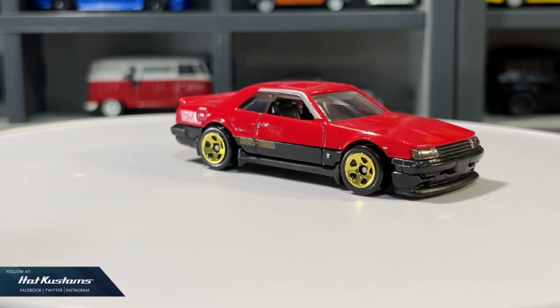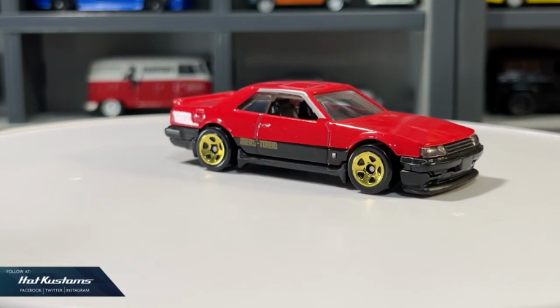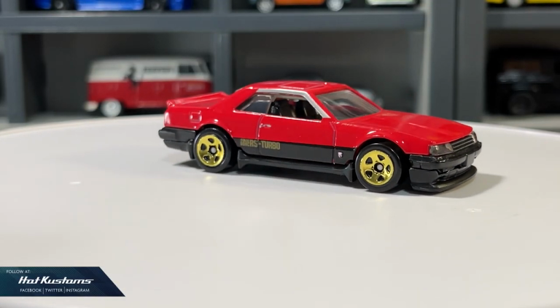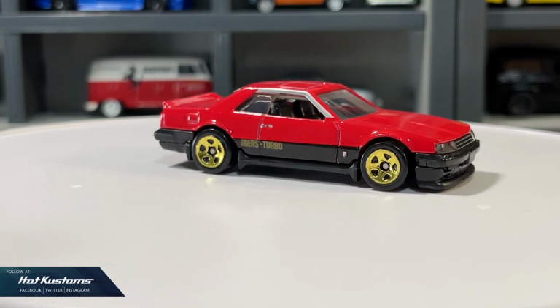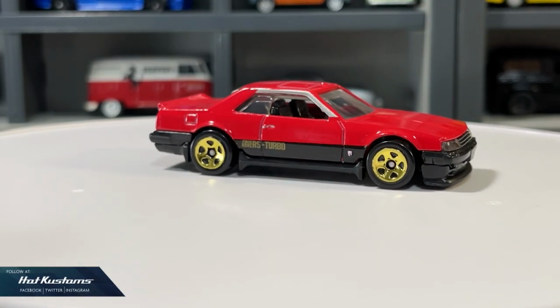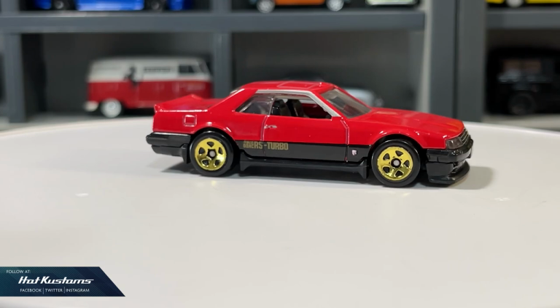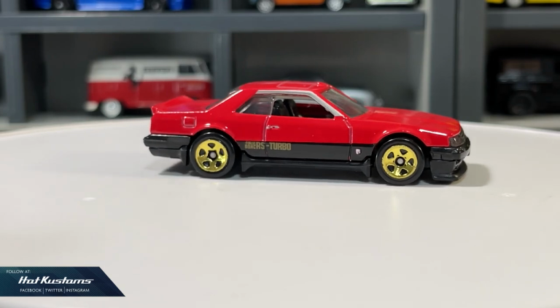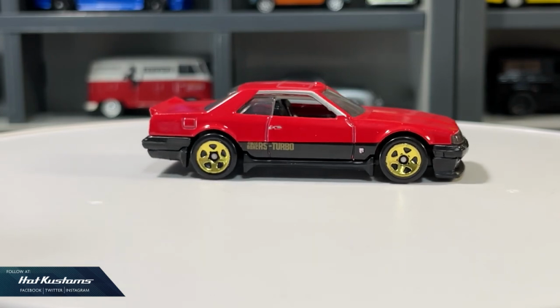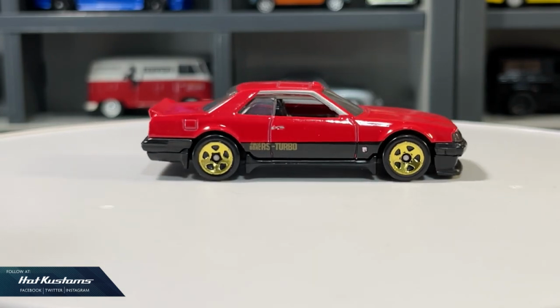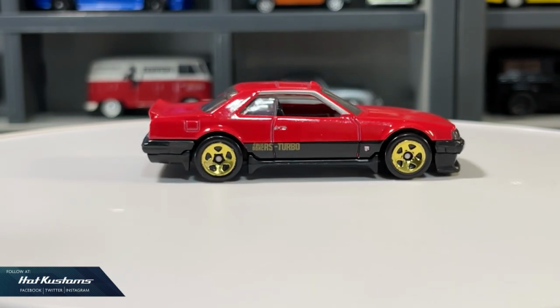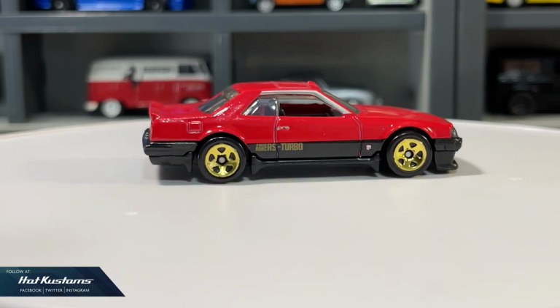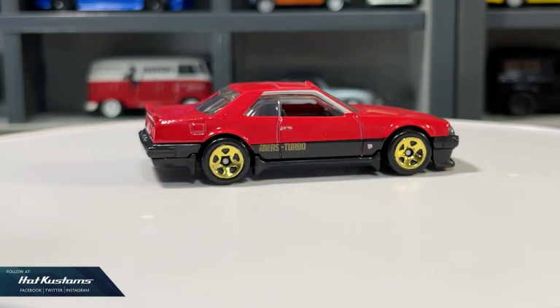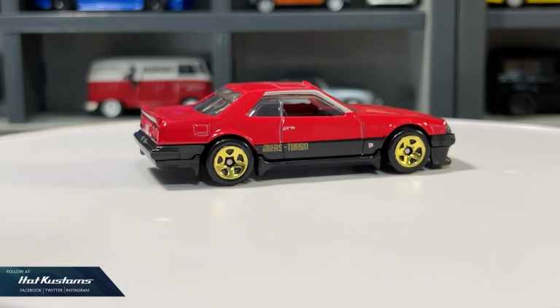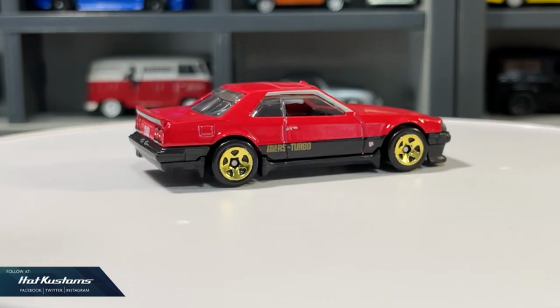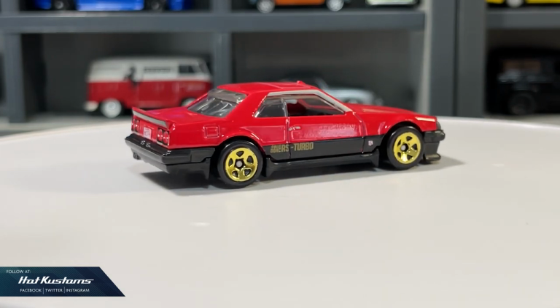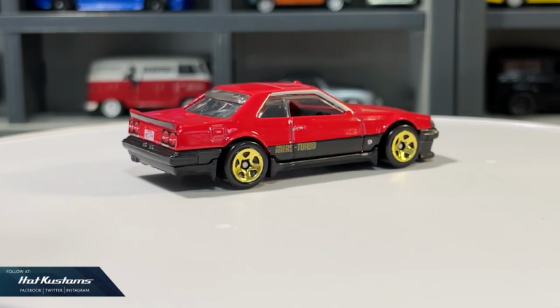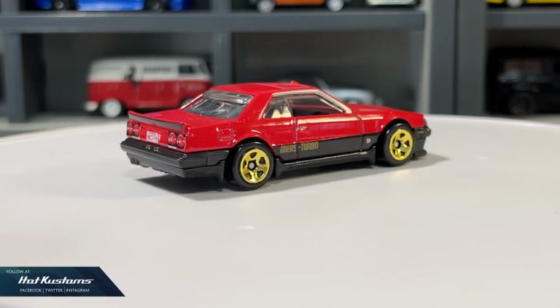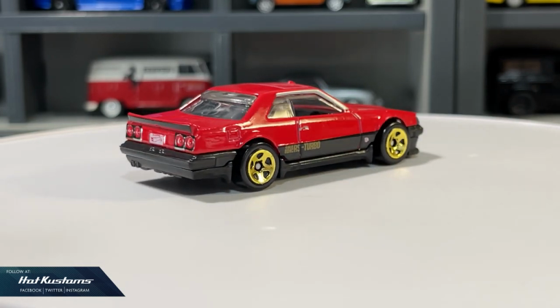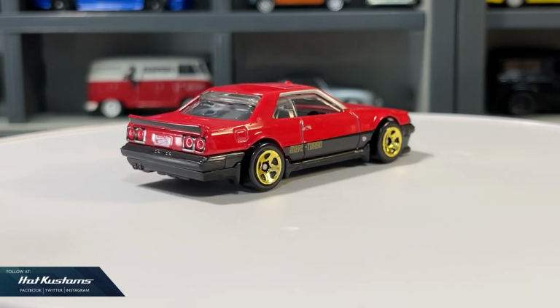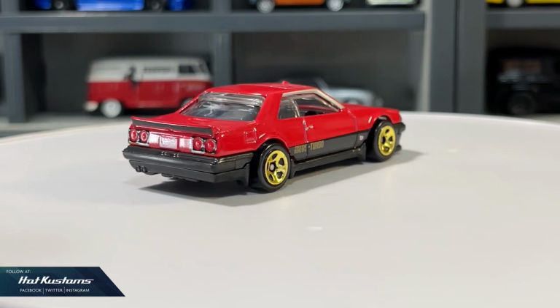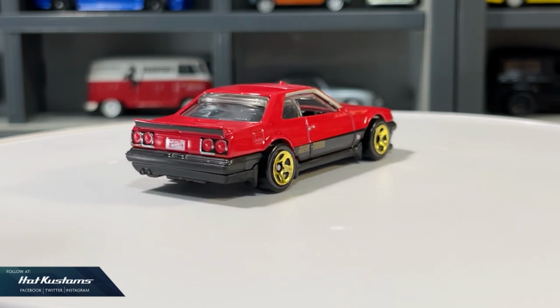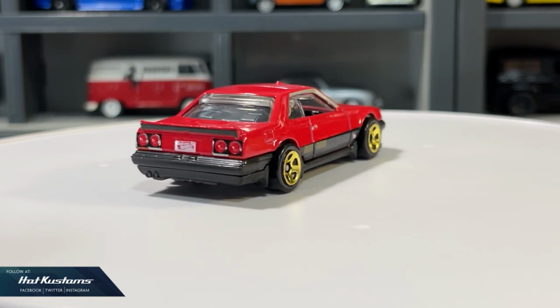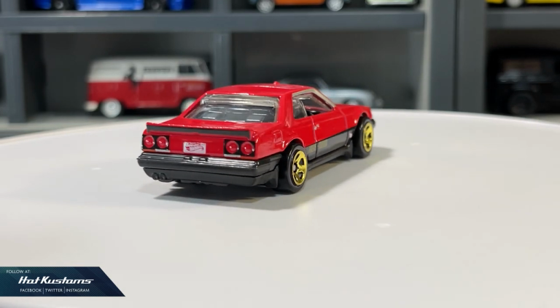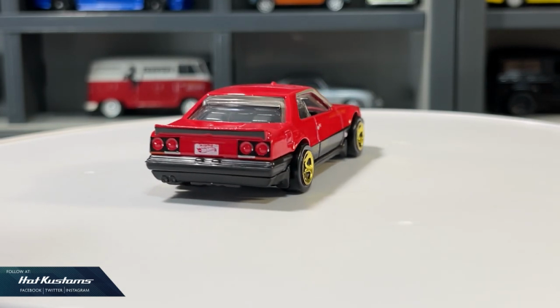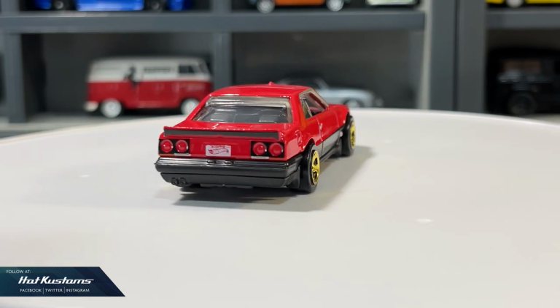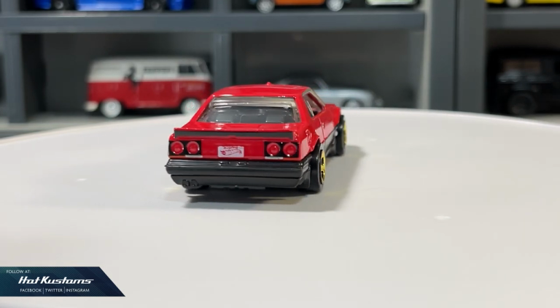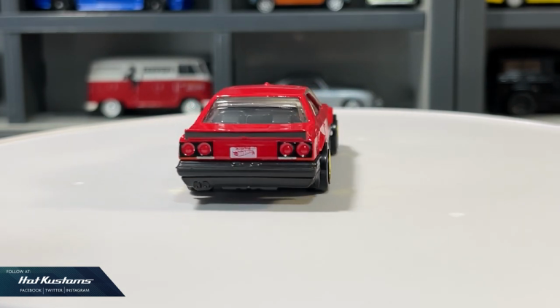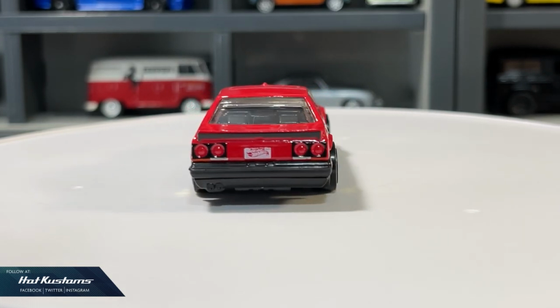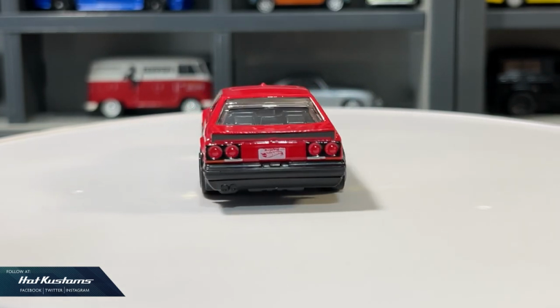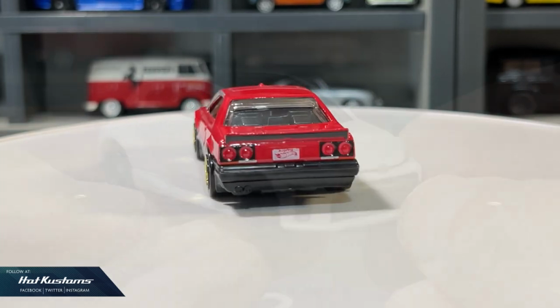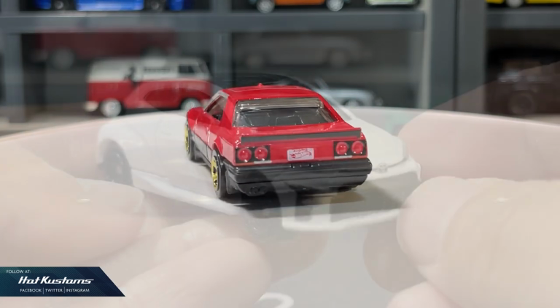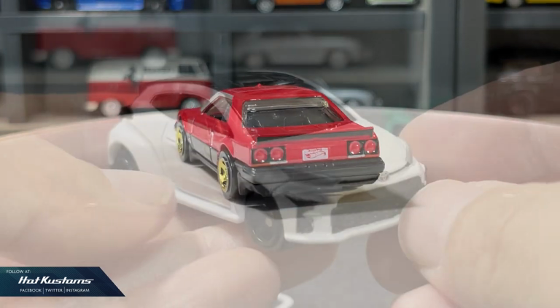Just like many other brands, Hot Wheels does have Treasure Hunts and Super Treasure Hunts.